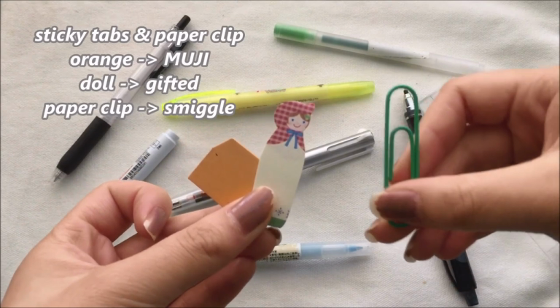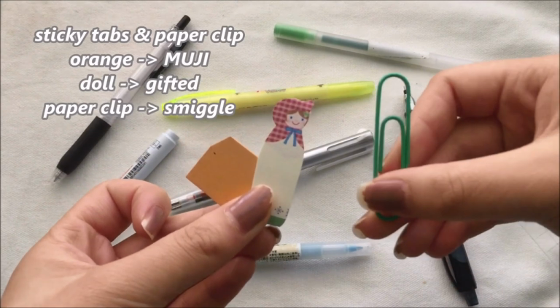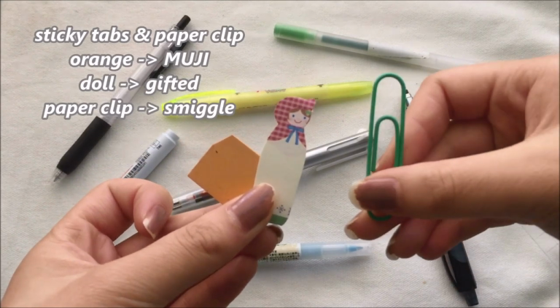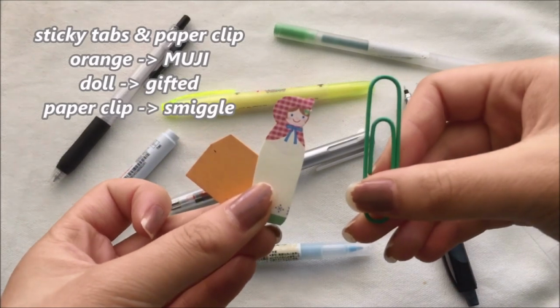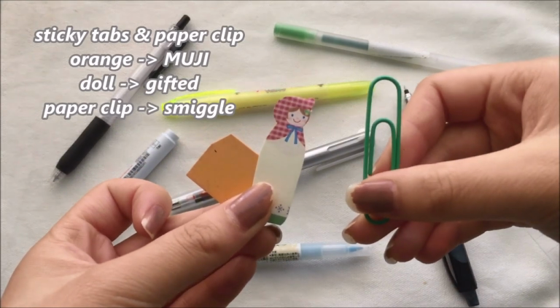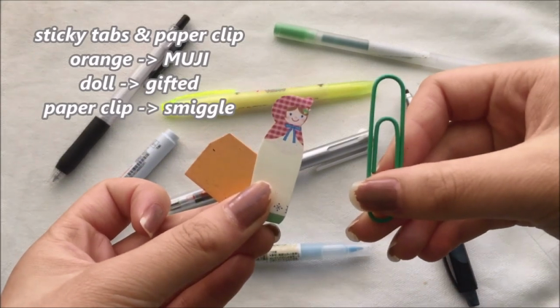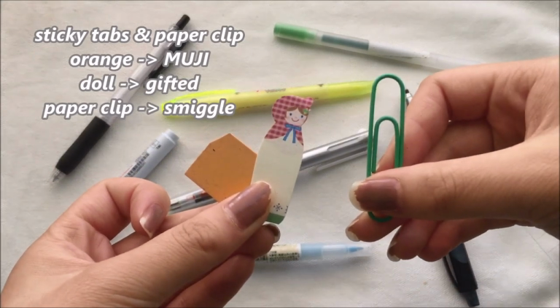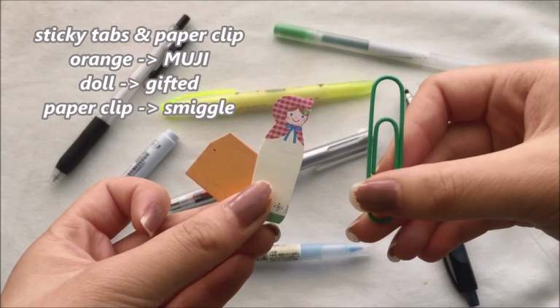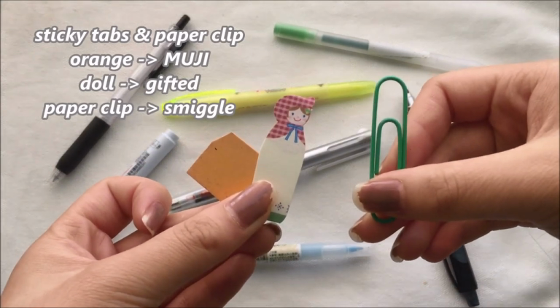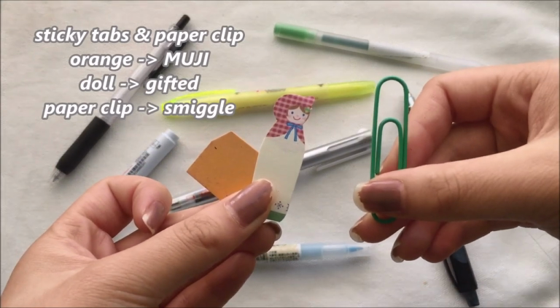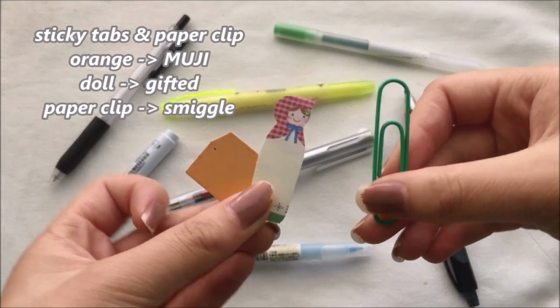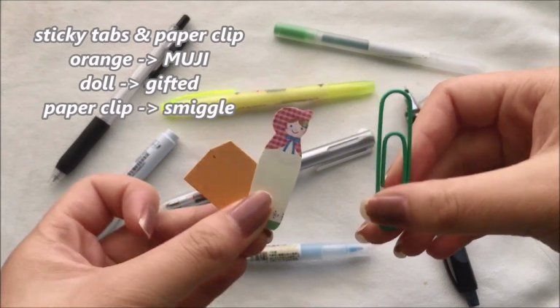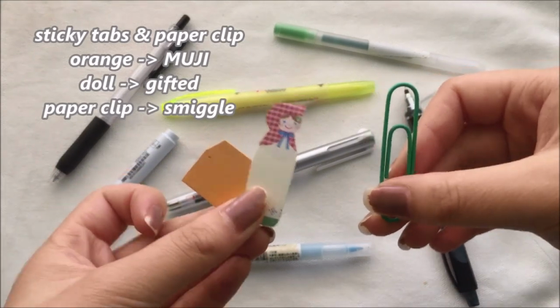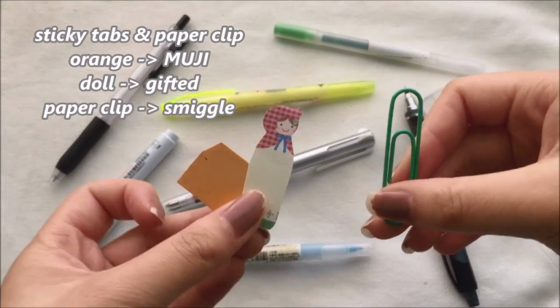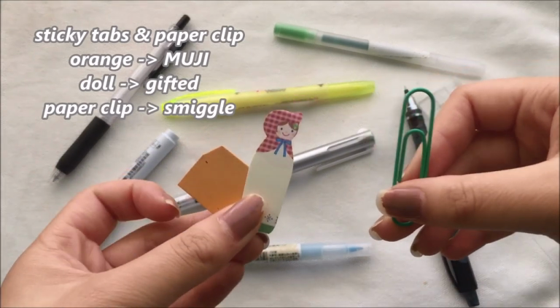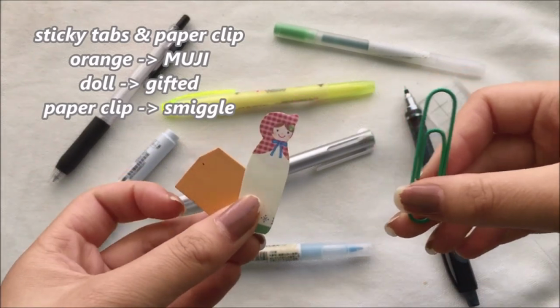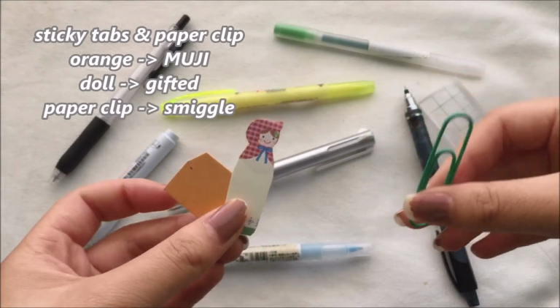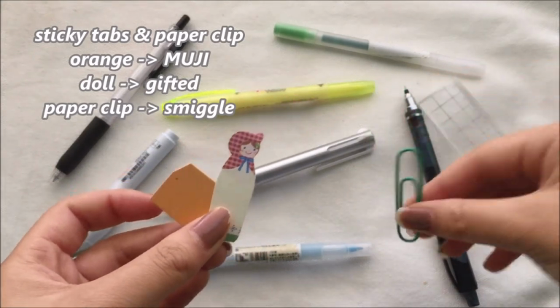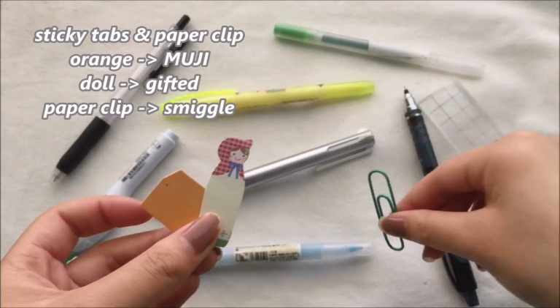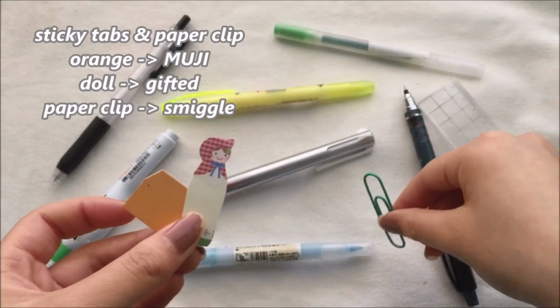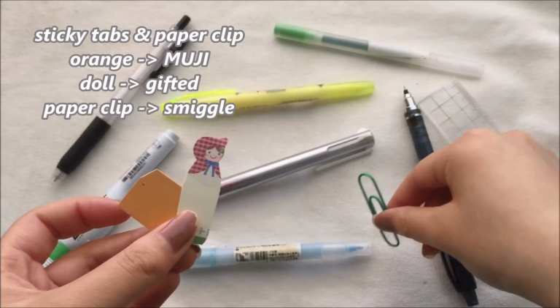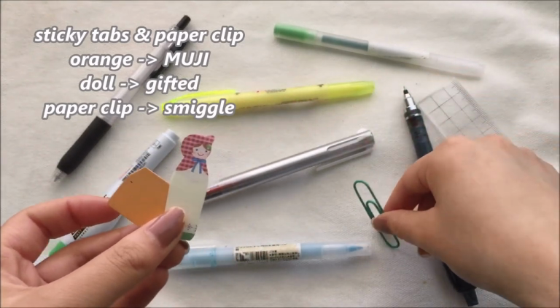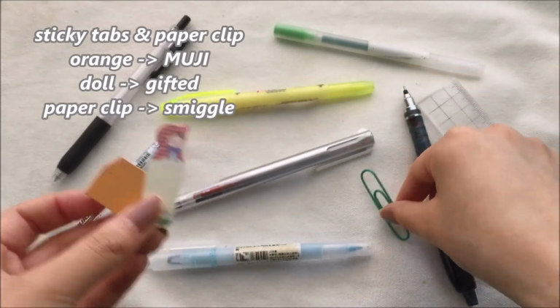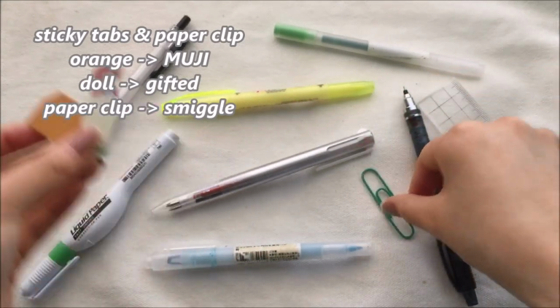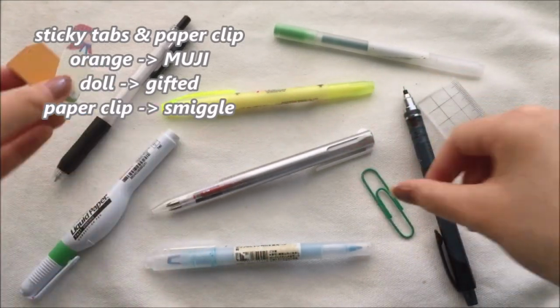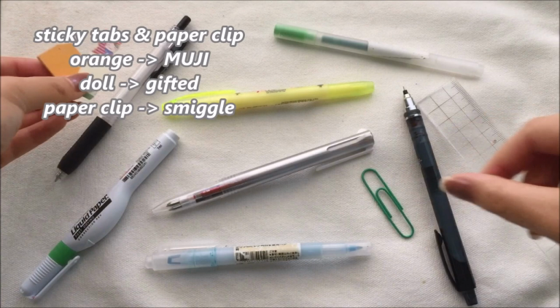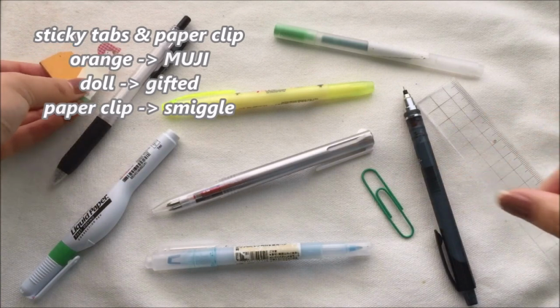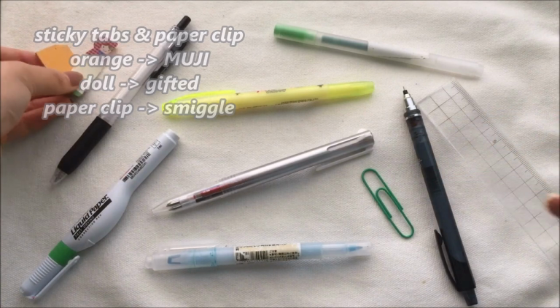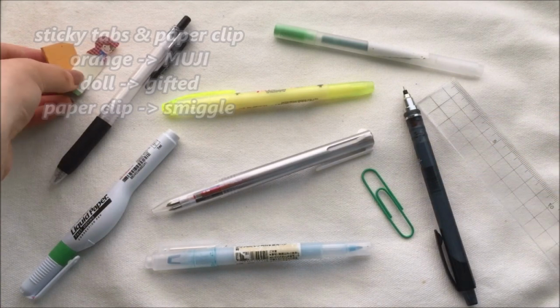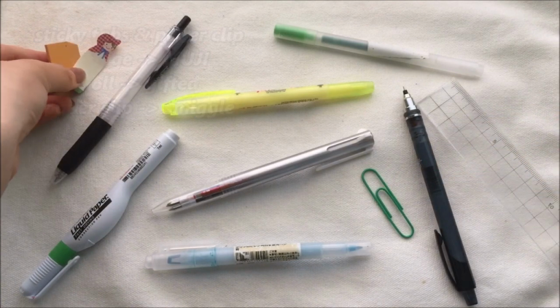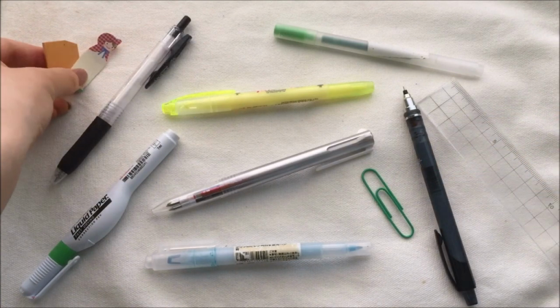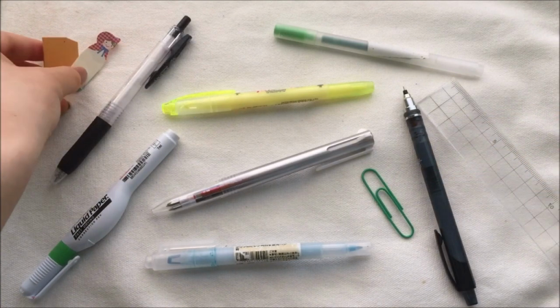Ziggy tabs are great — you should always have them in your pencil case. And you never know when a paper clip might come in handy either.